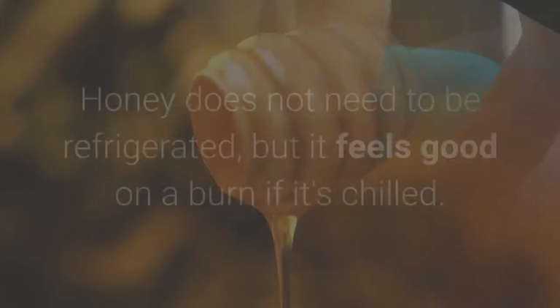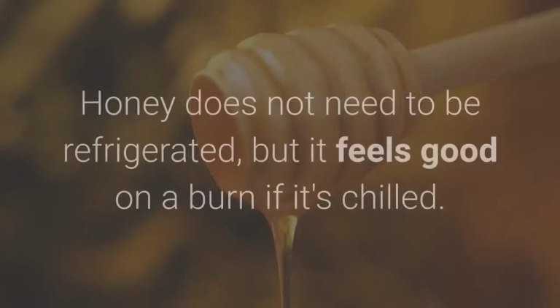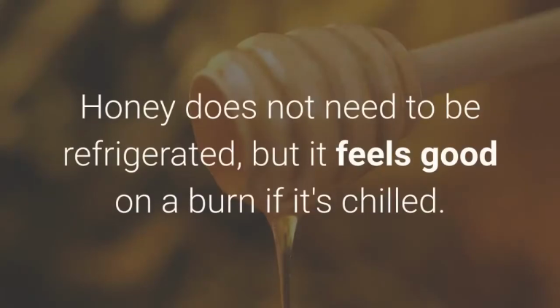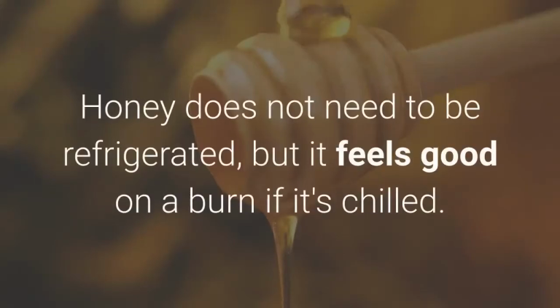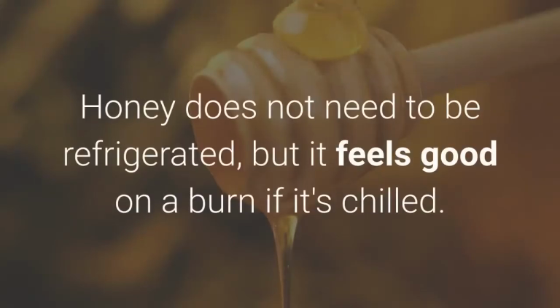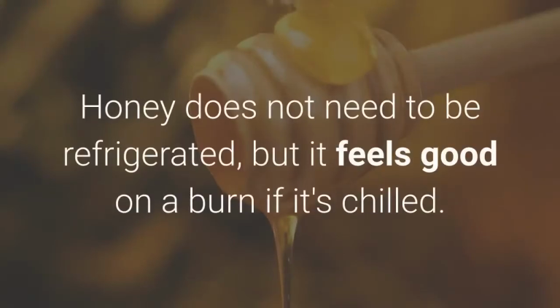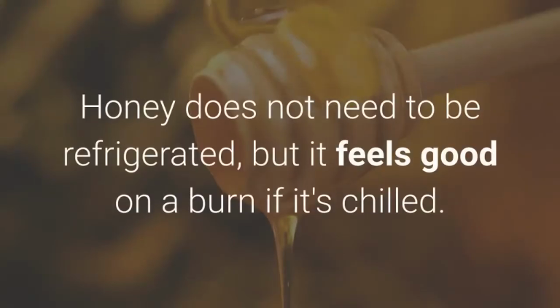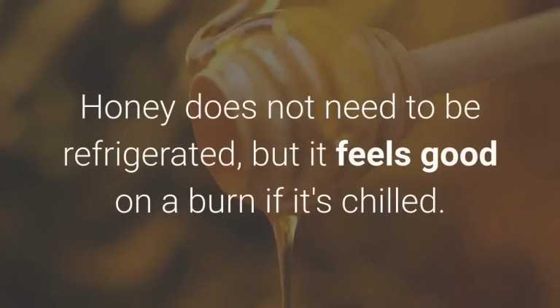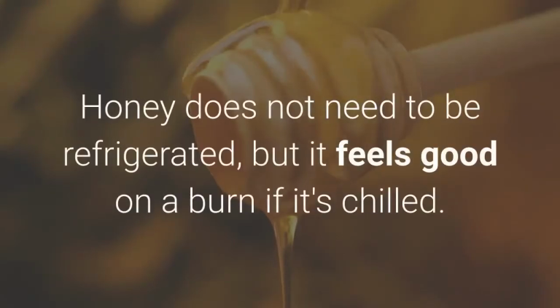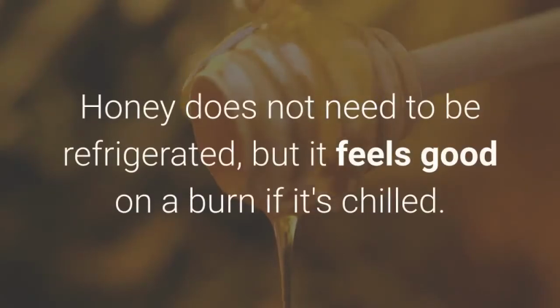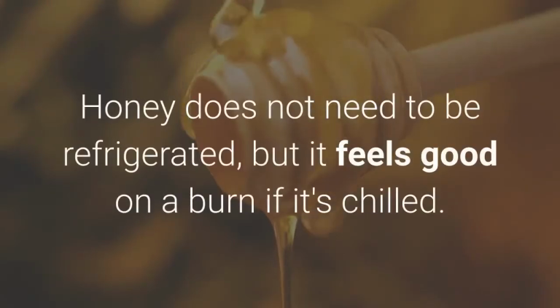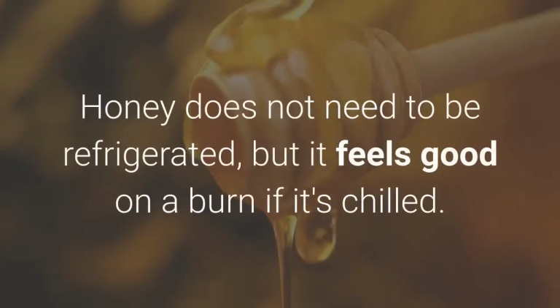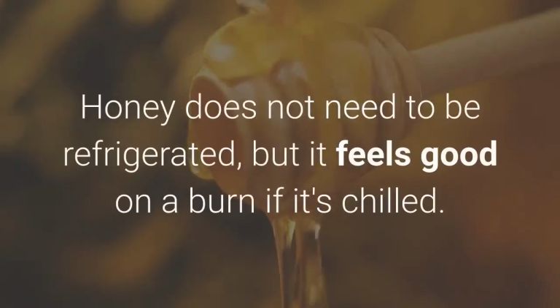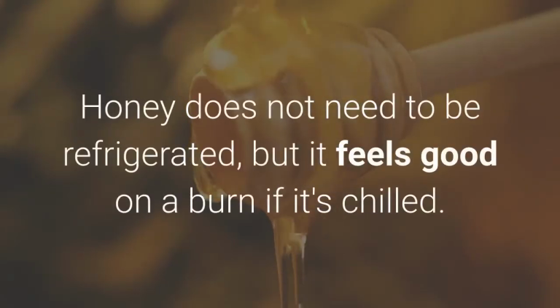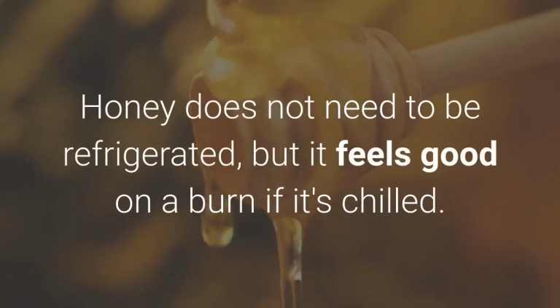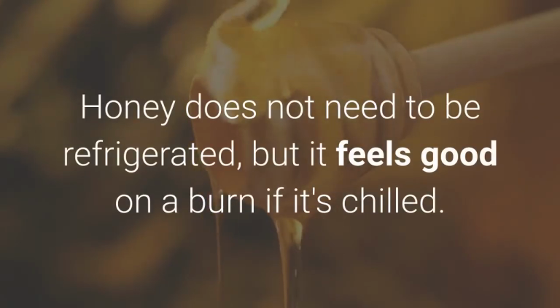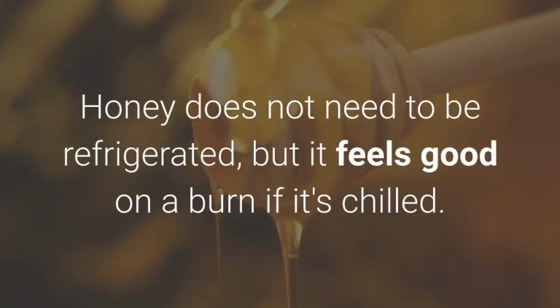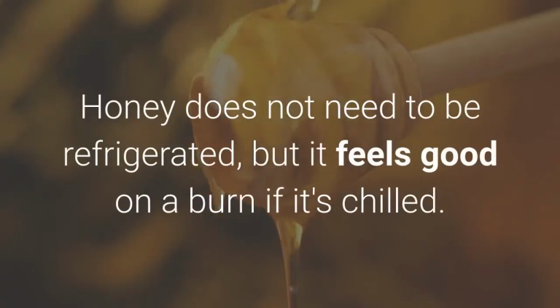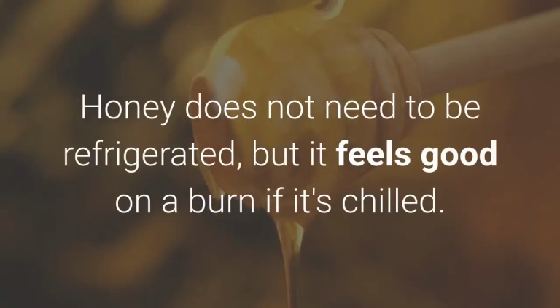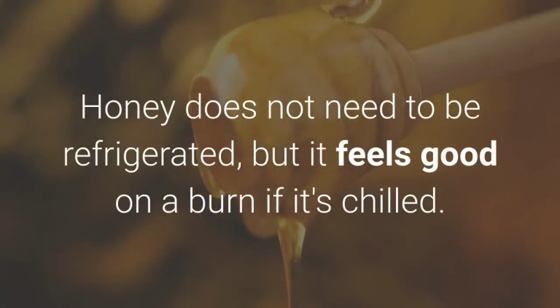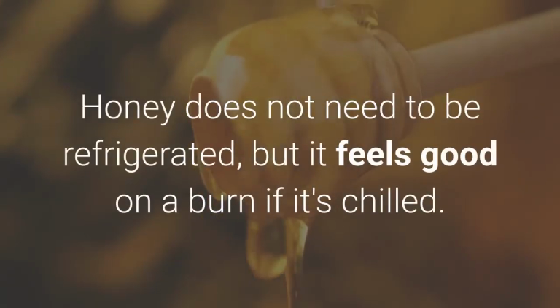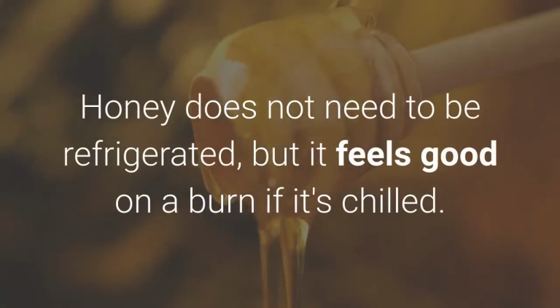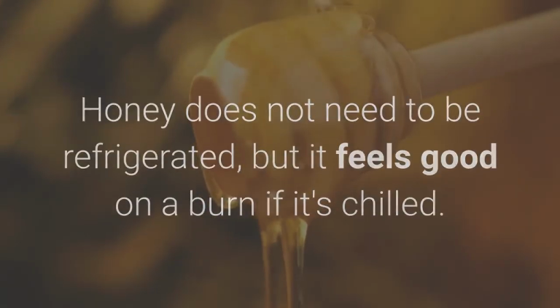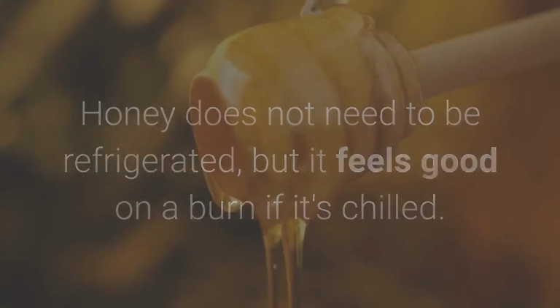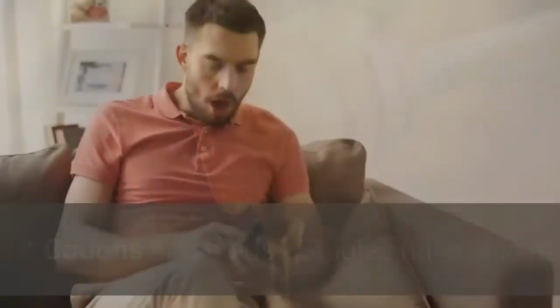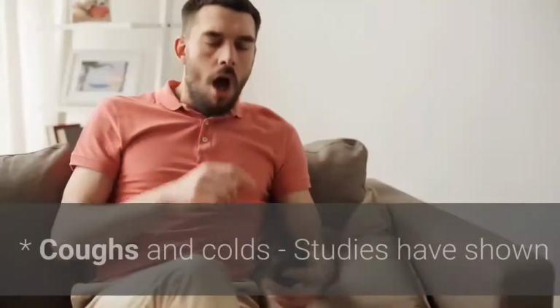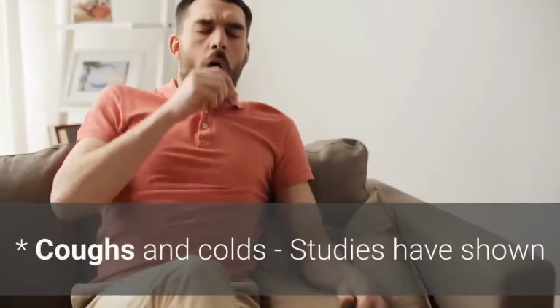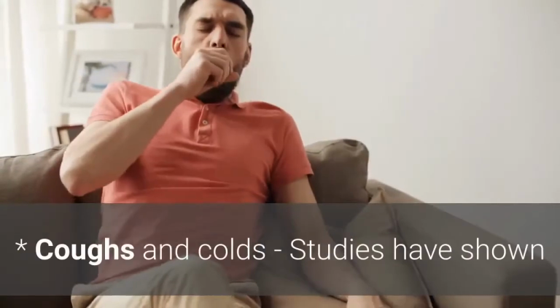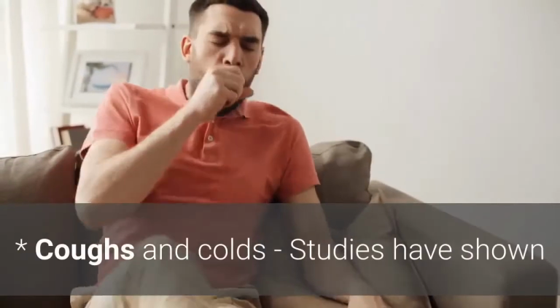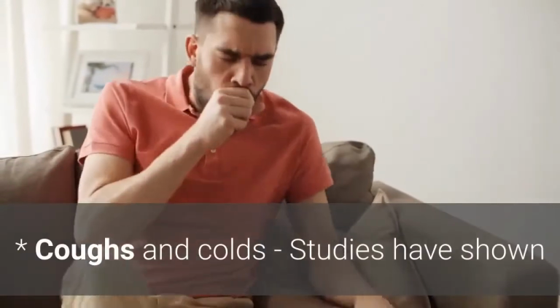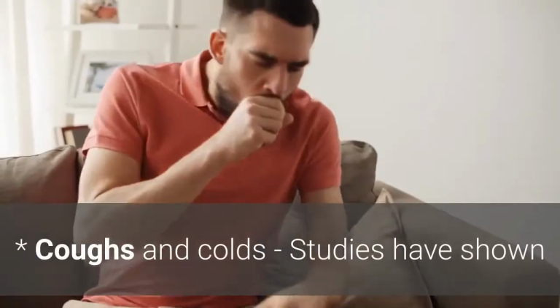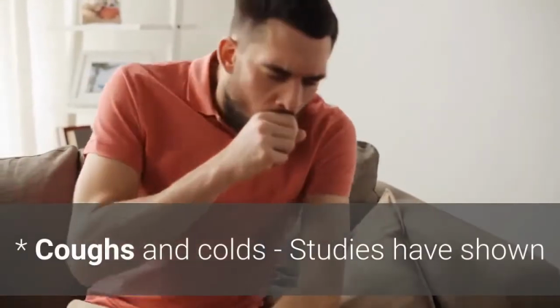Honey does not need to be refrigerated, but it feels good on a burn if it's chilled.